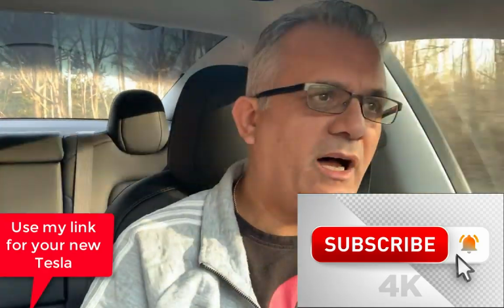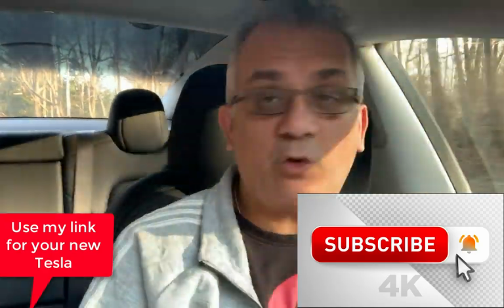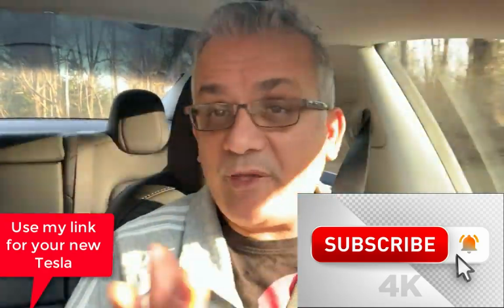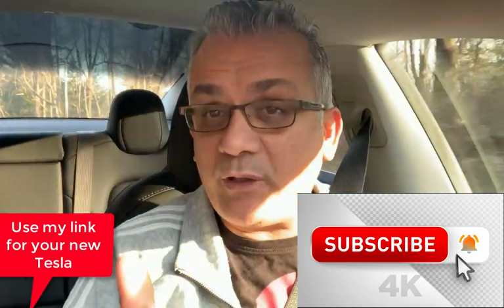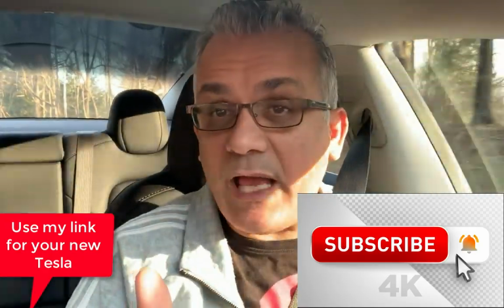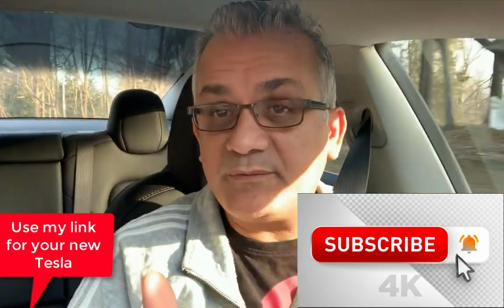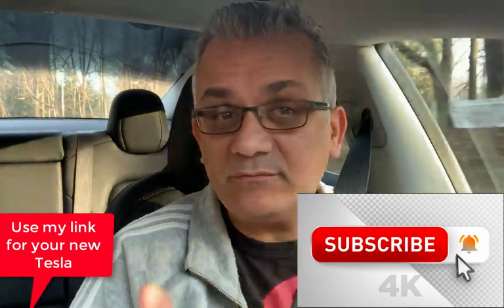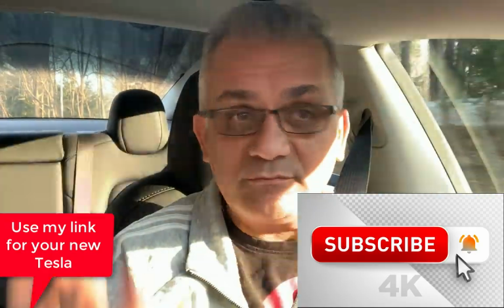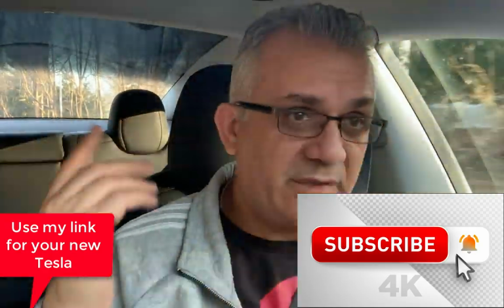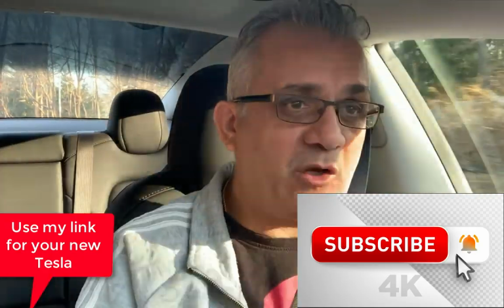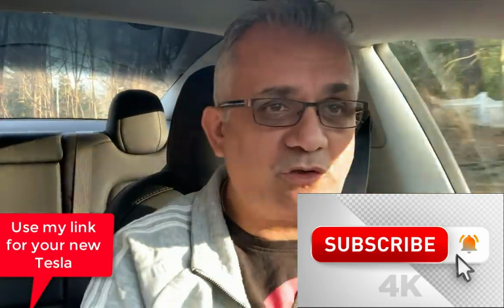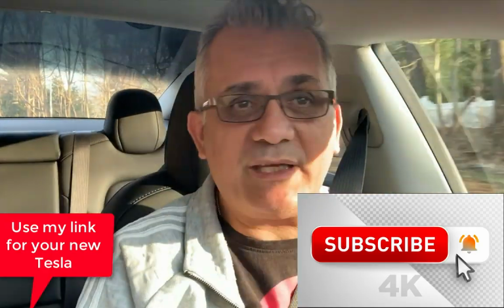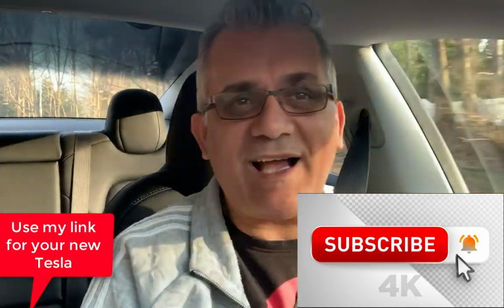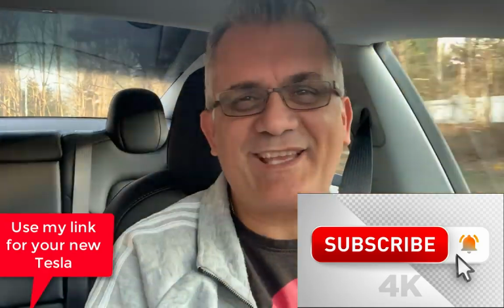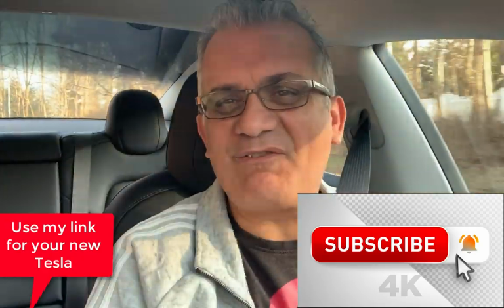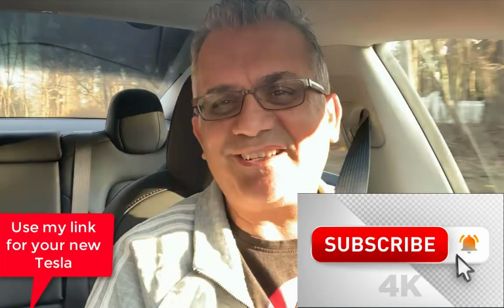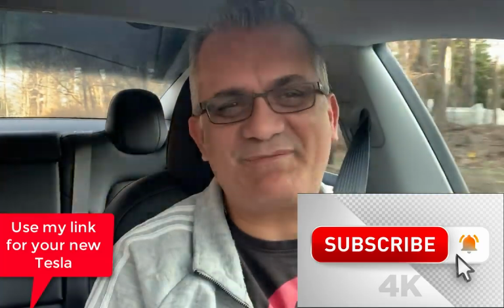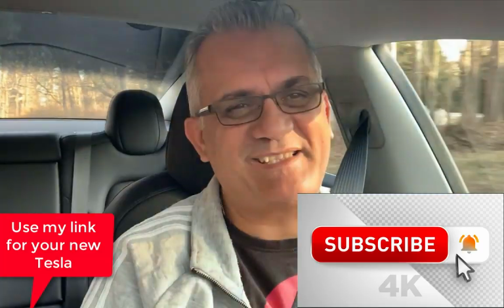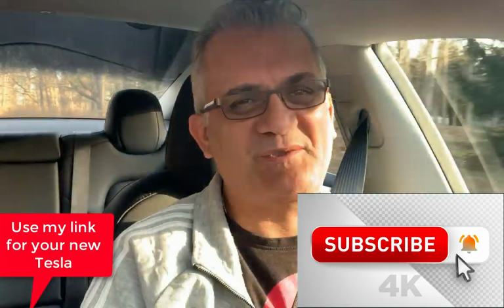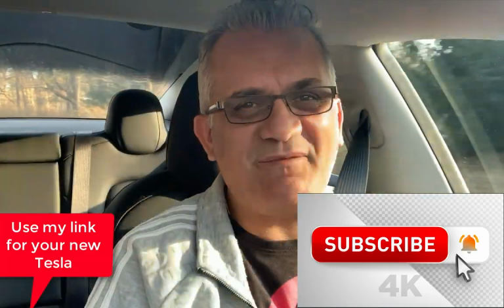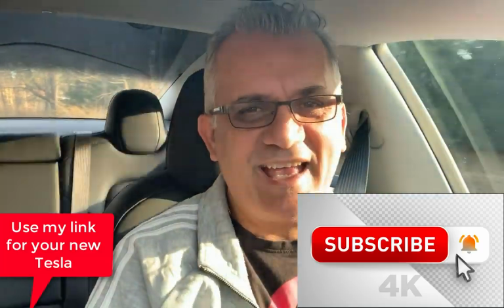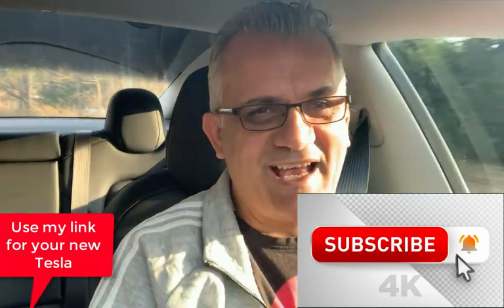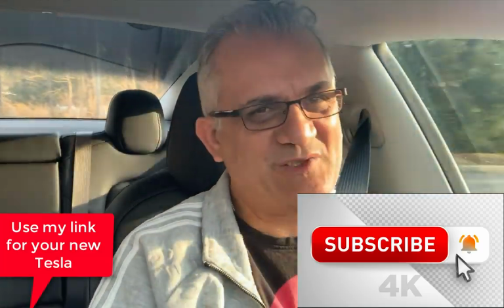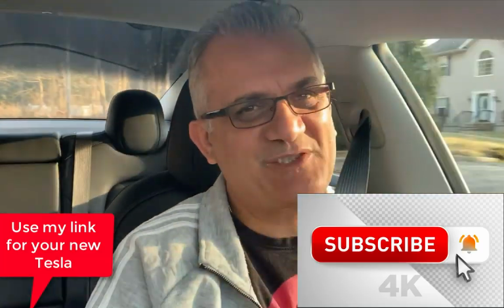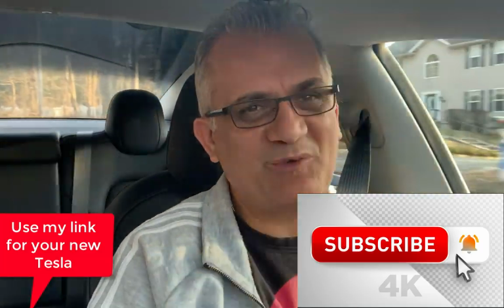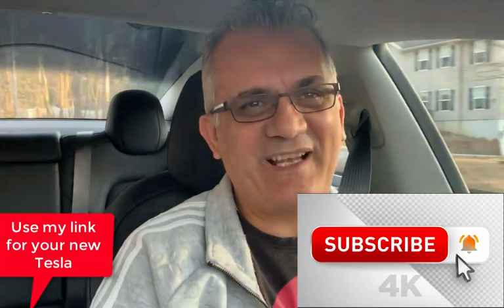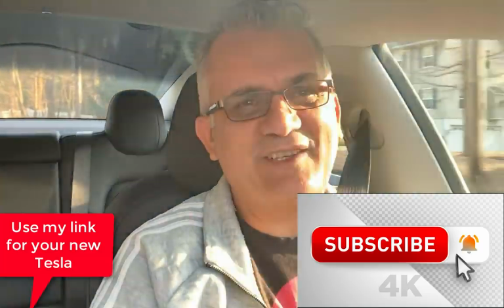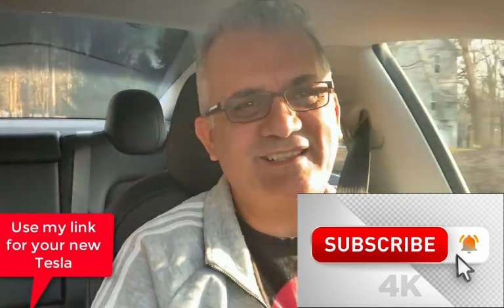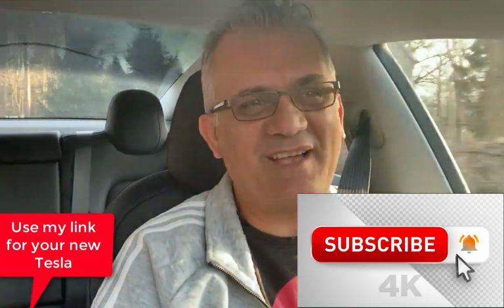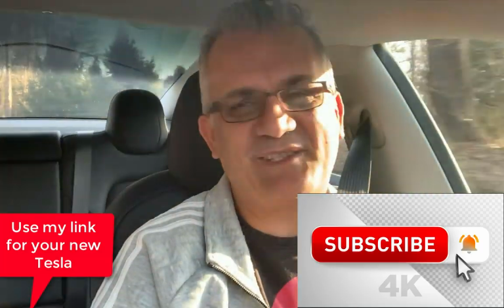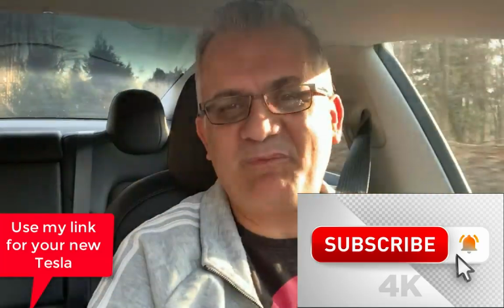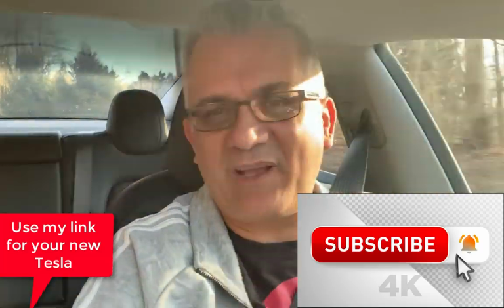Let me know what you think, guys. Thank you for watching. Please subscribe. Help me change the world one electric car at a time. See you tomorrow!